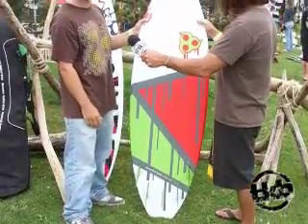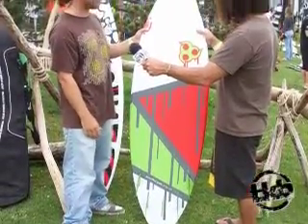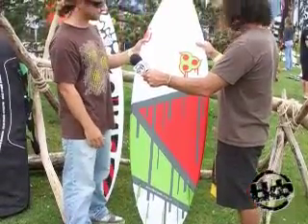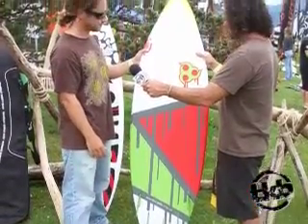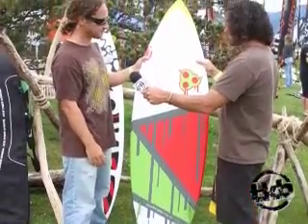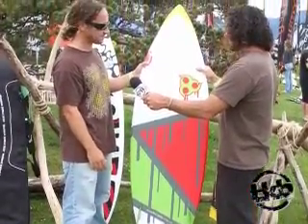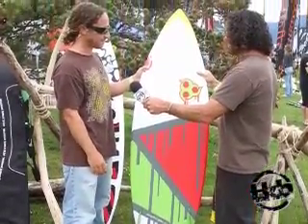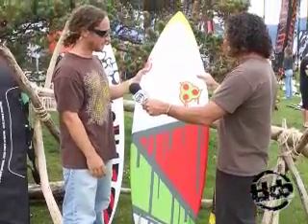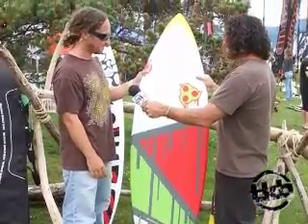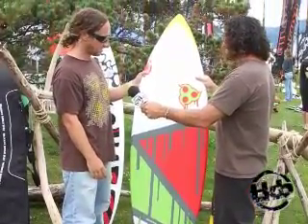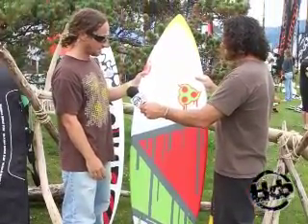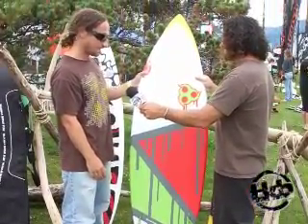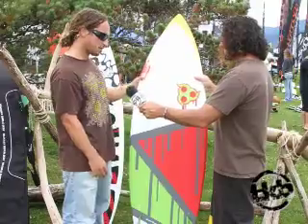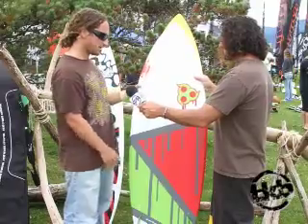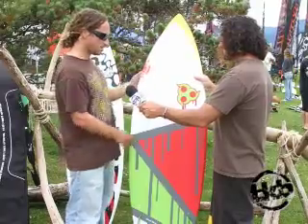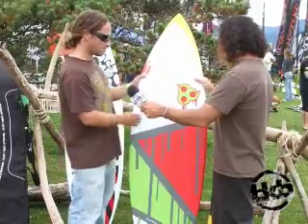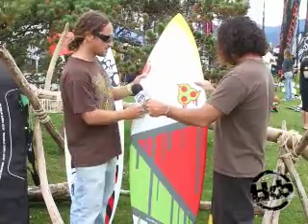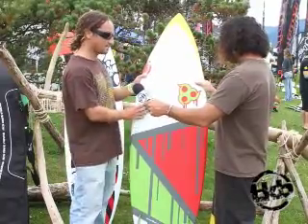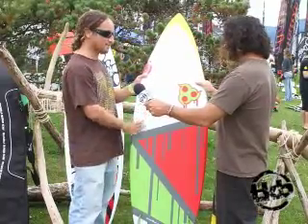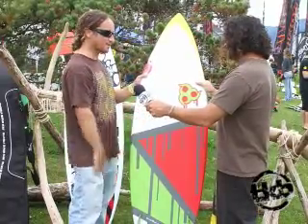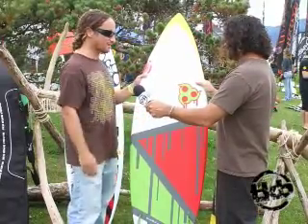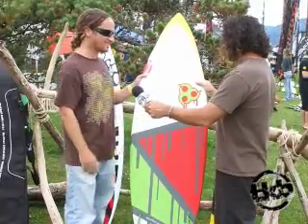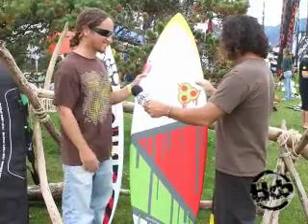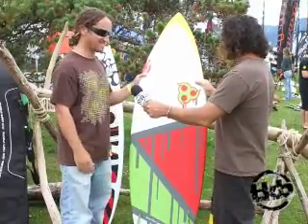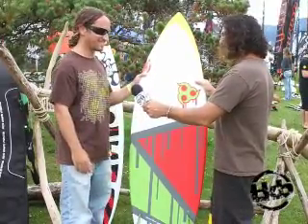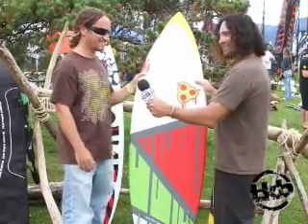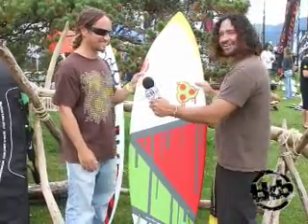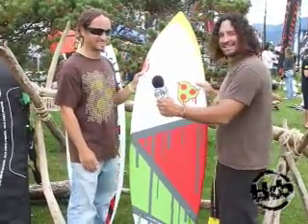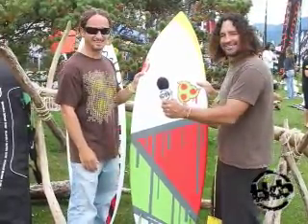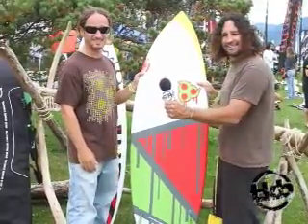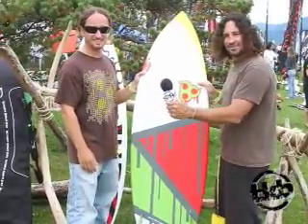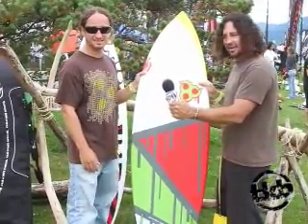It definitely looks like you can paddle in with this thing also. I think it'll be a little bit harder, but you can give it a go. There you guys have it — the board line.